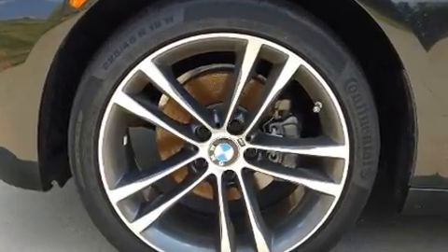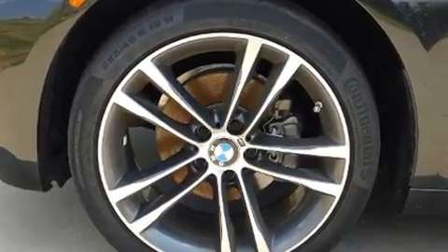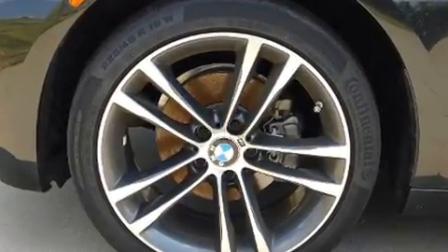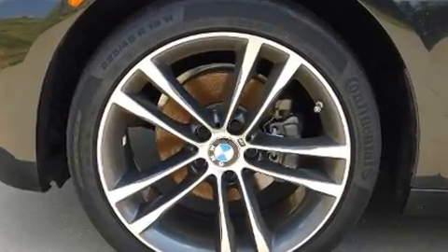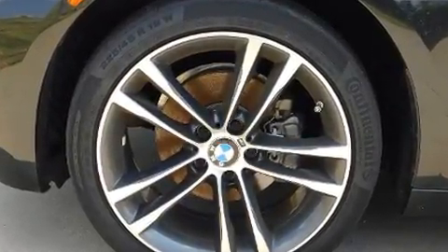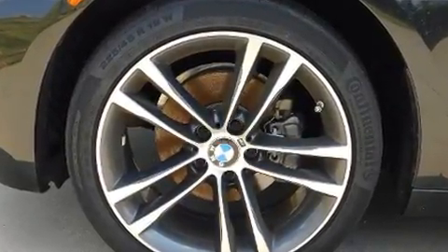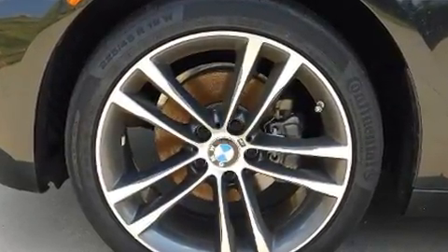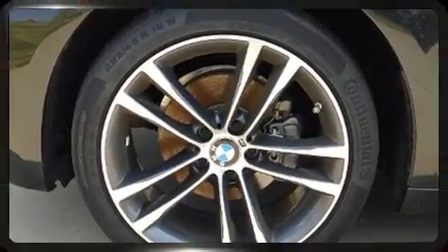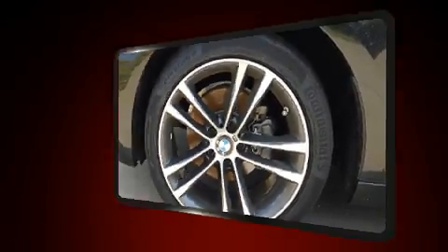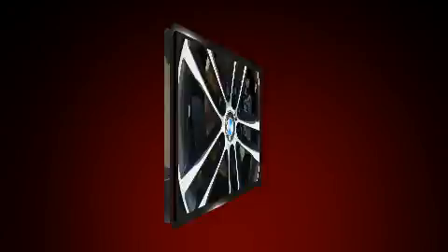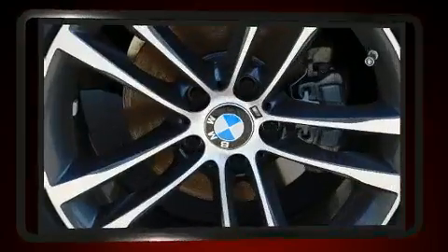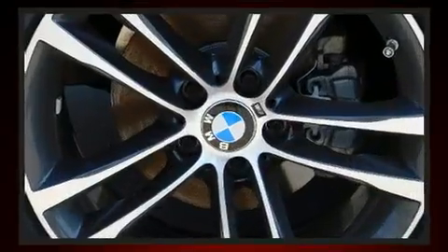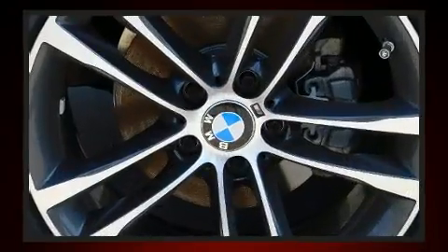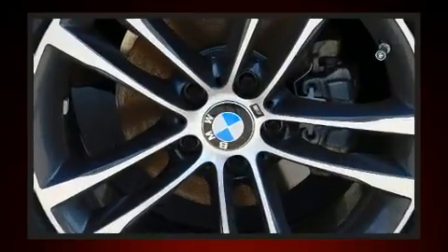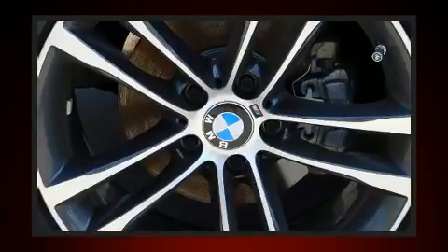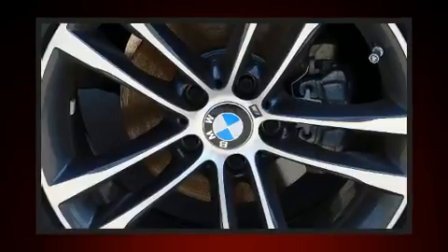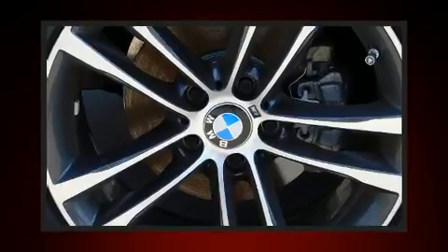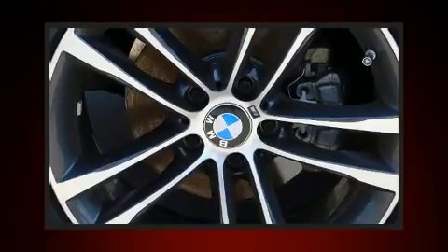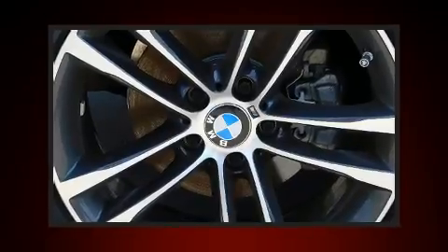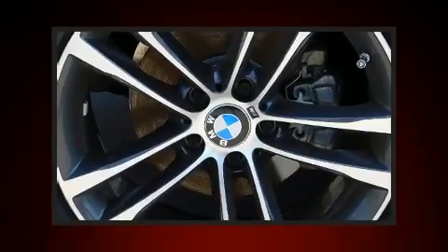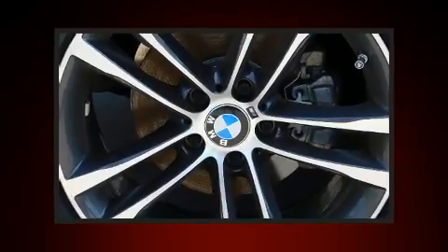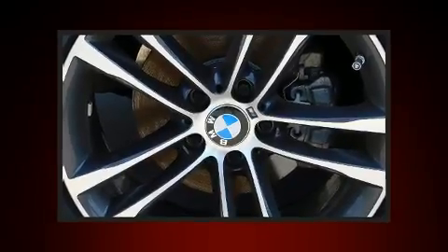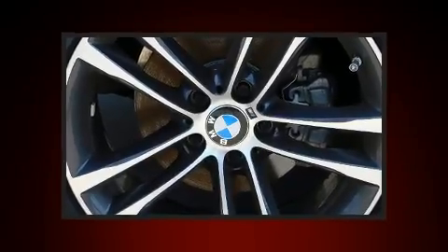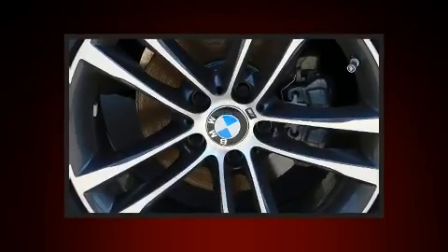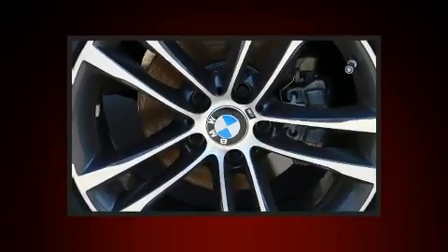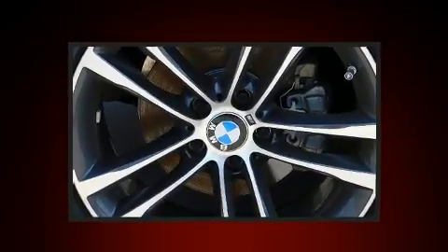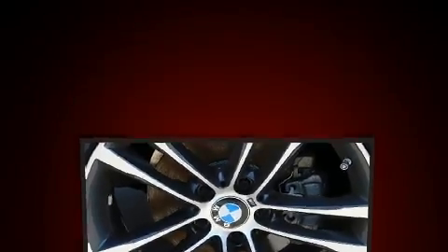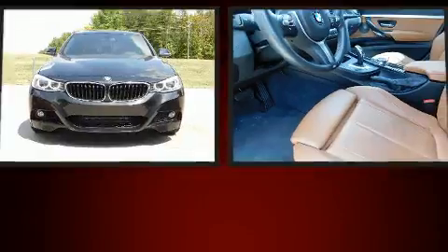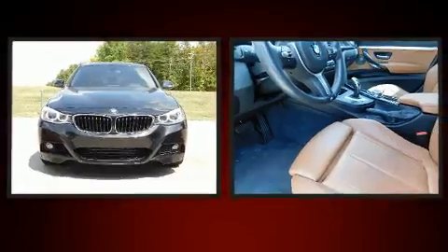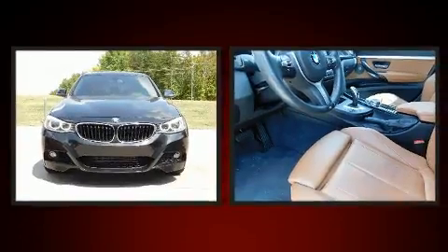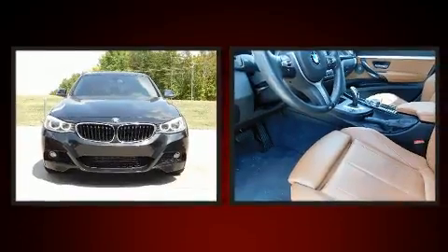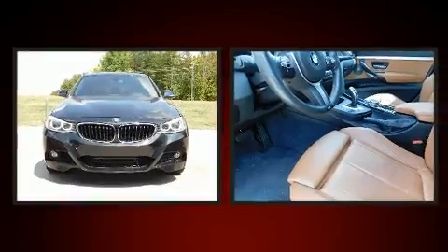It features all-wheel drive versatility, an automatic transmission, and a 2-liter 4-cylinder engine.